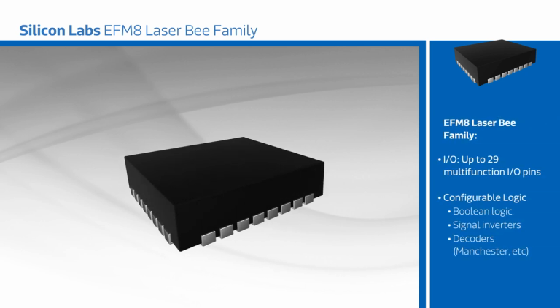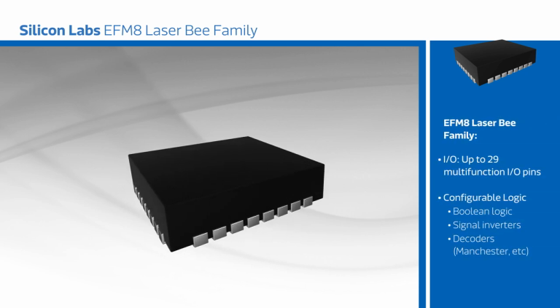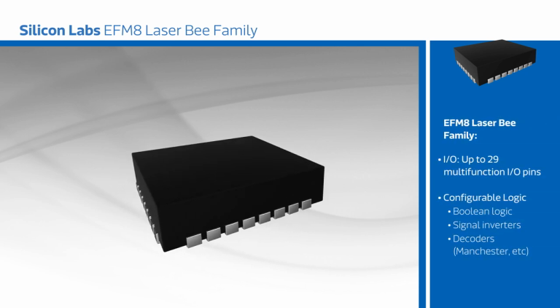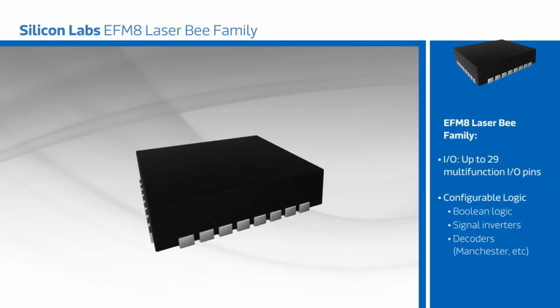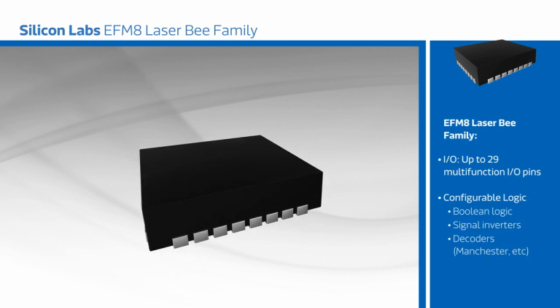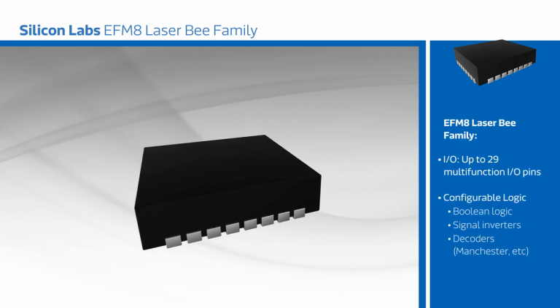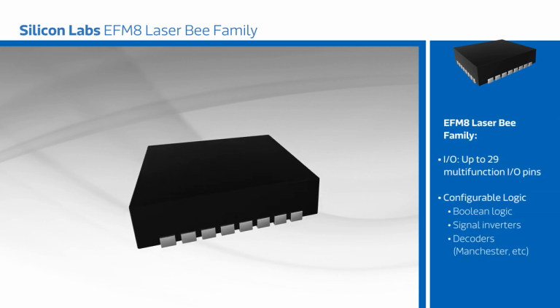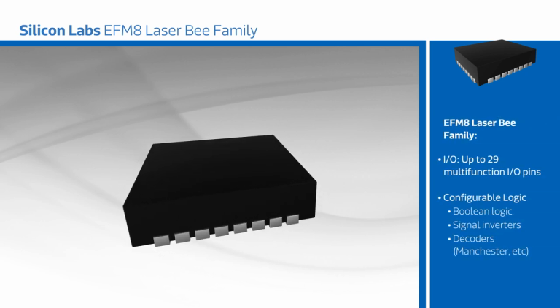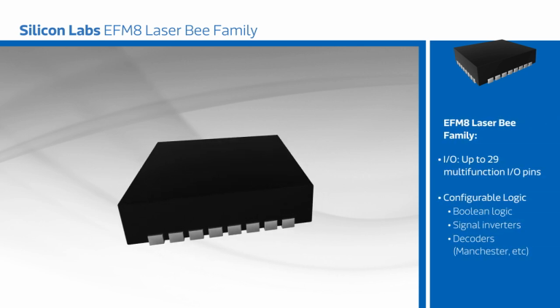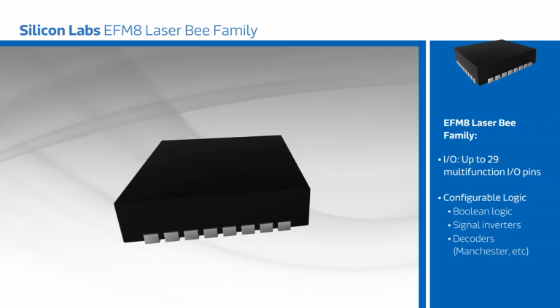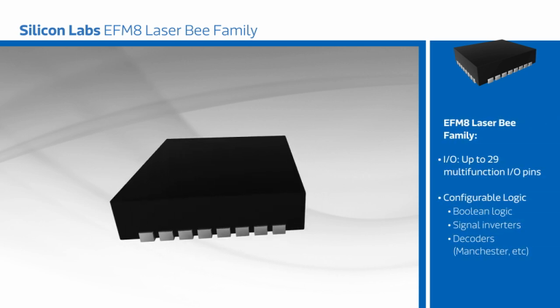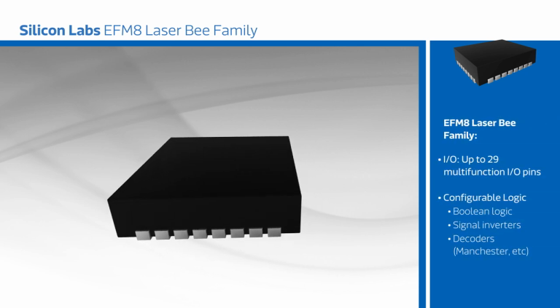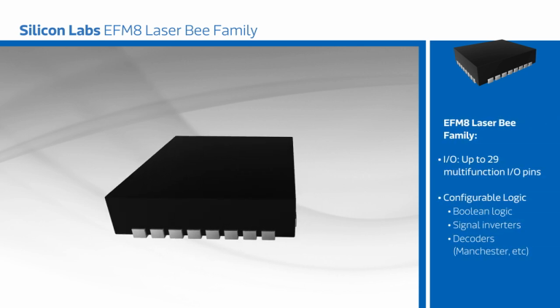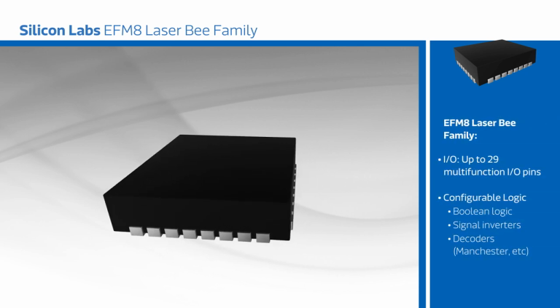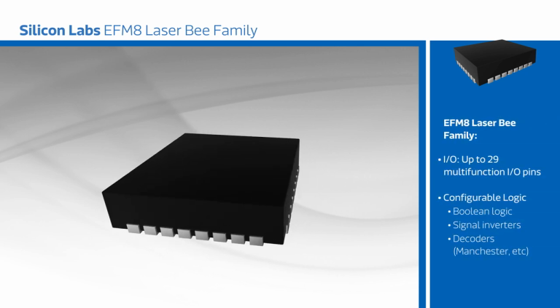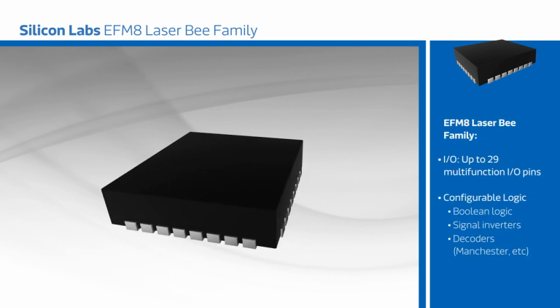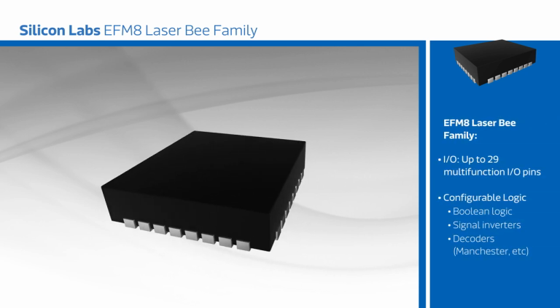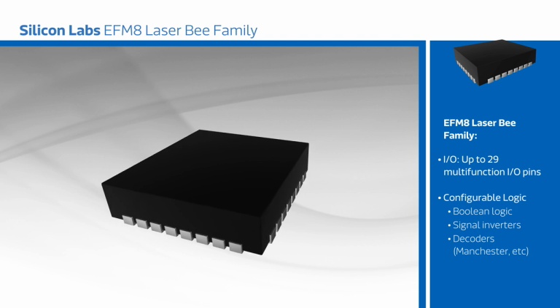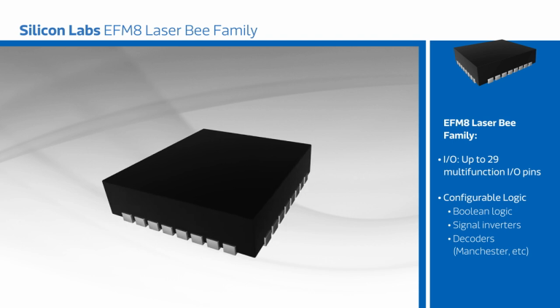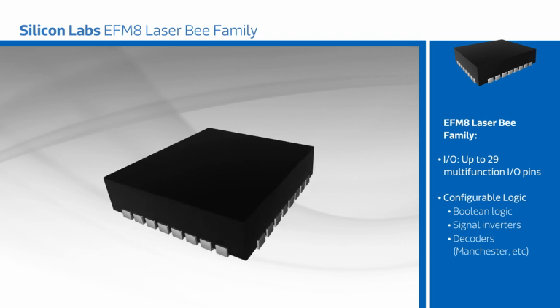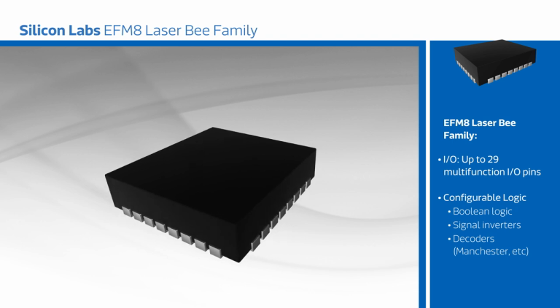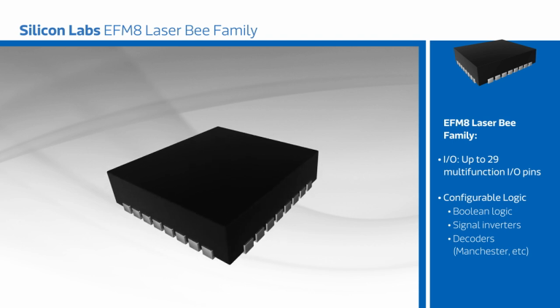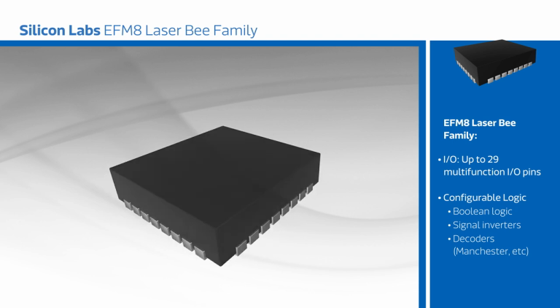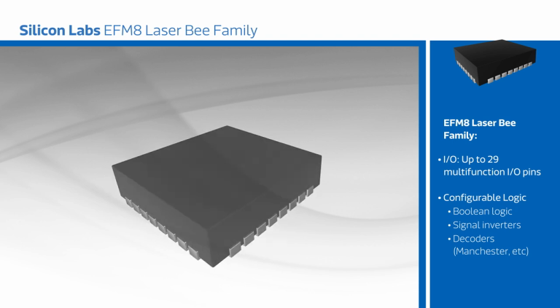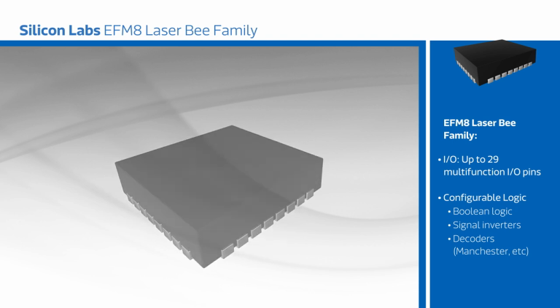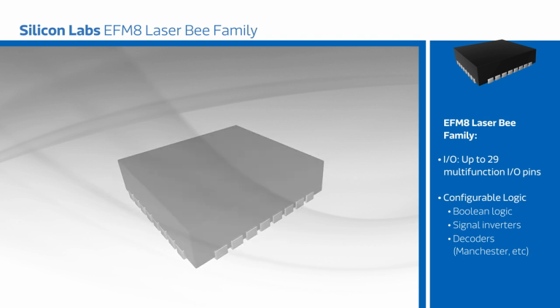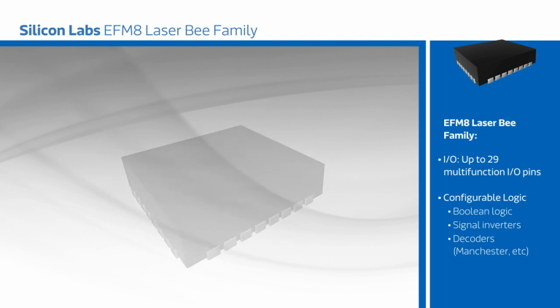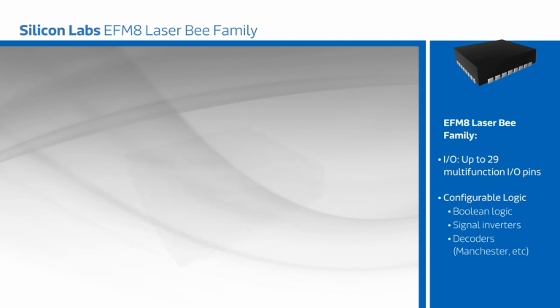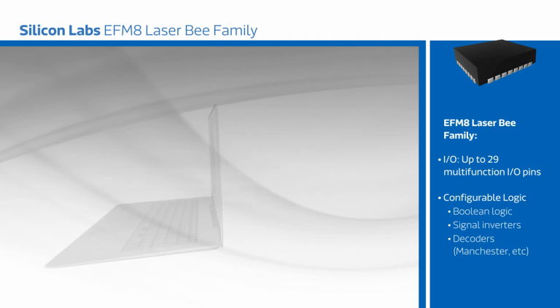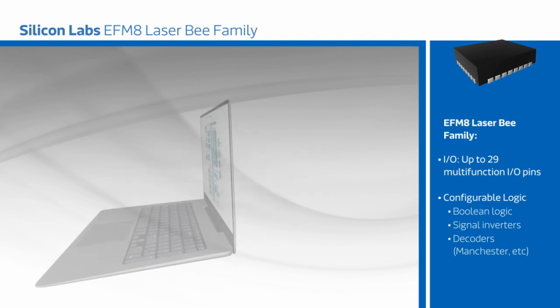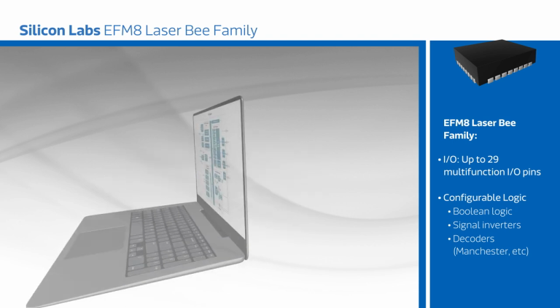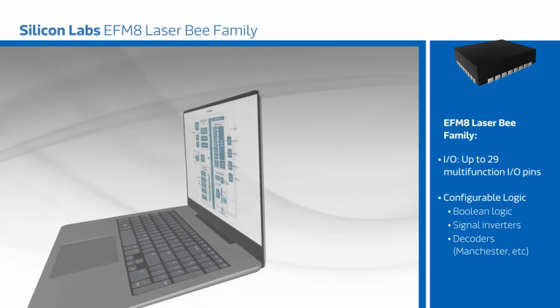This configurable logic allows developers to easily implement functions such as decoders or logic gates in hardware that operates independent from the MCU core.